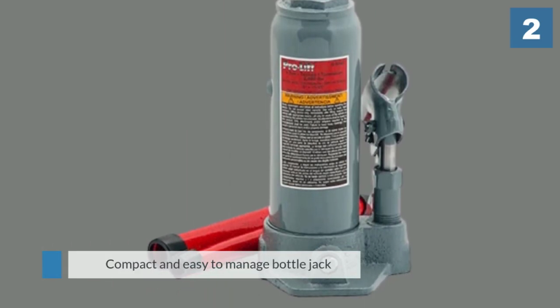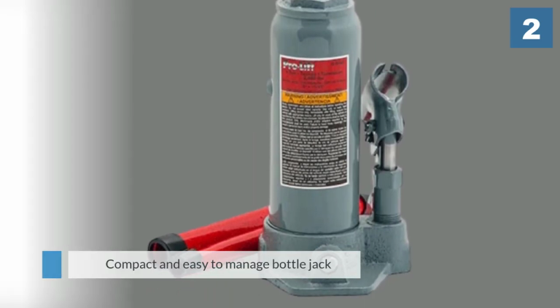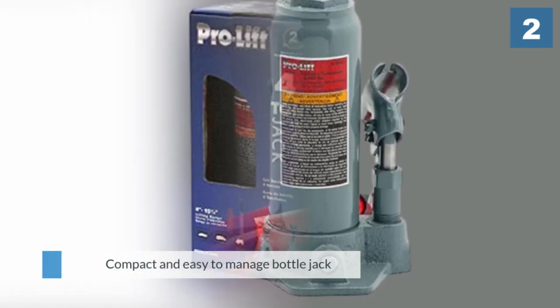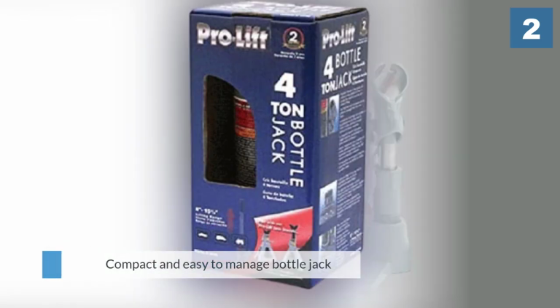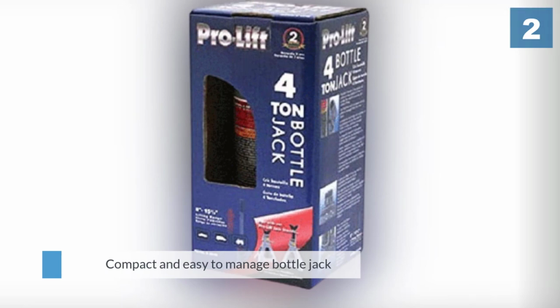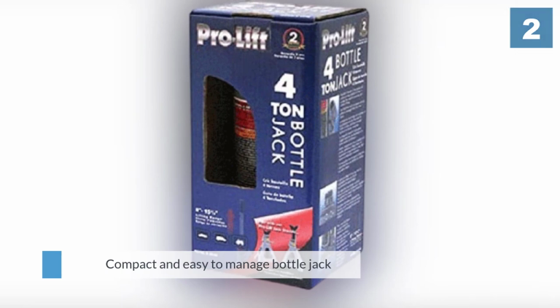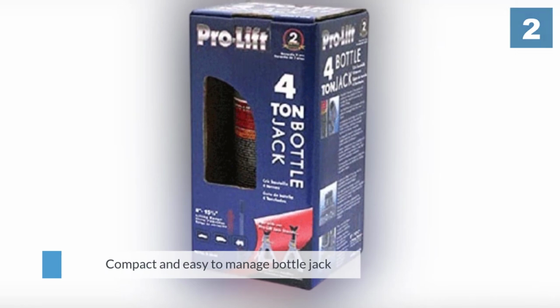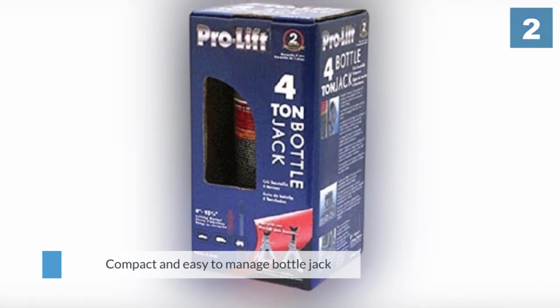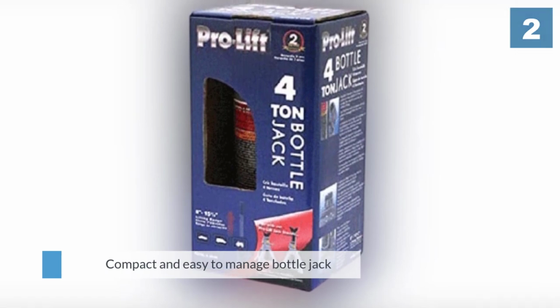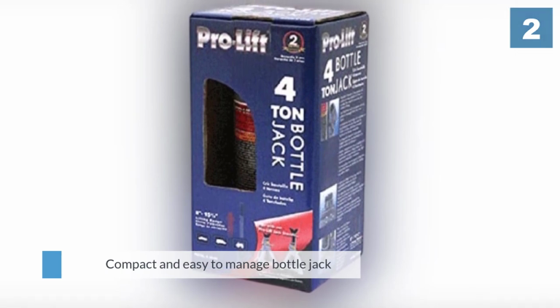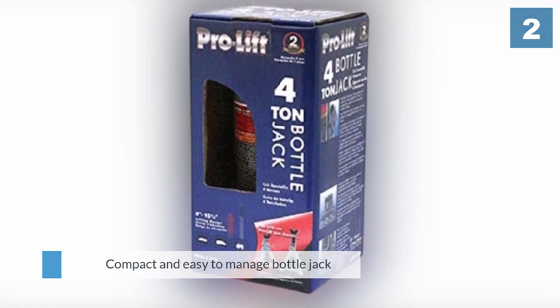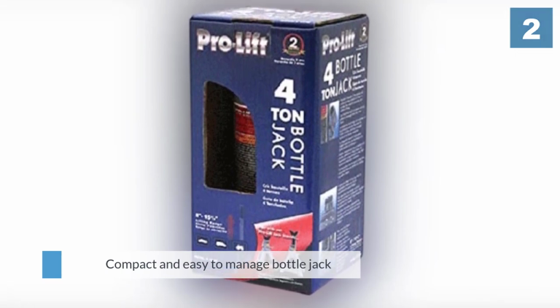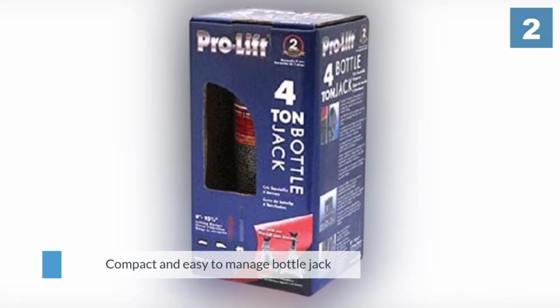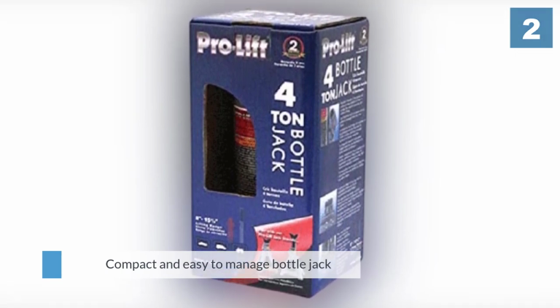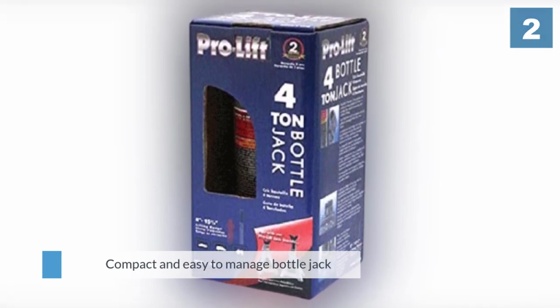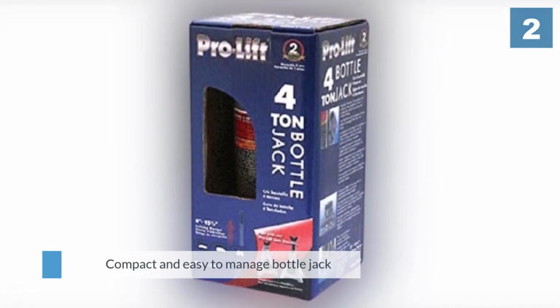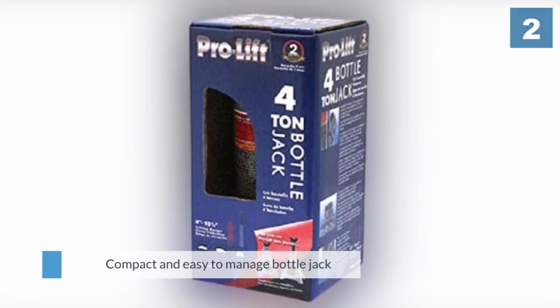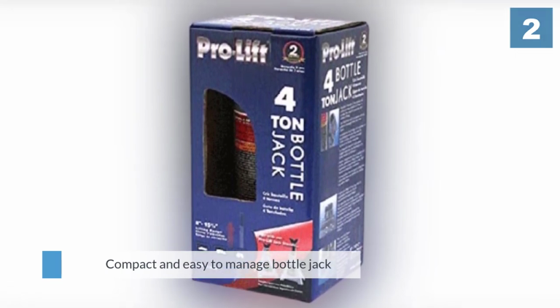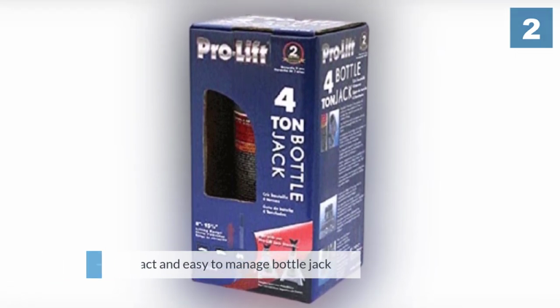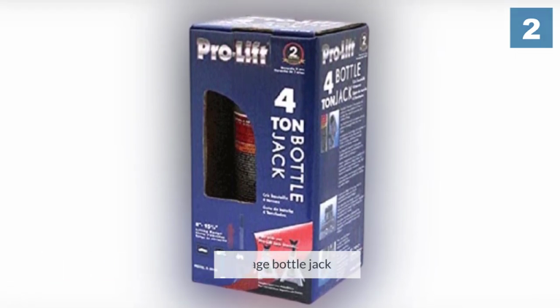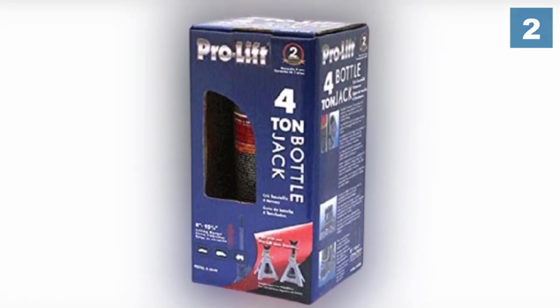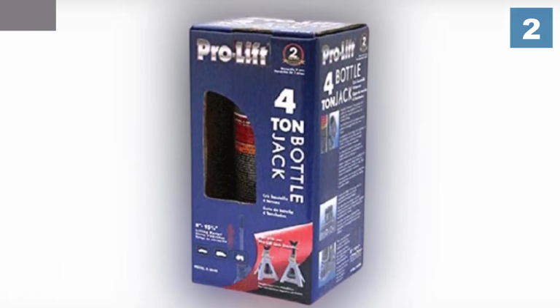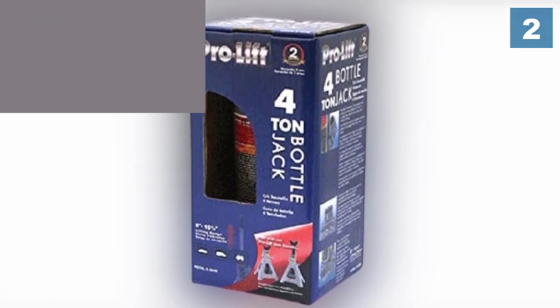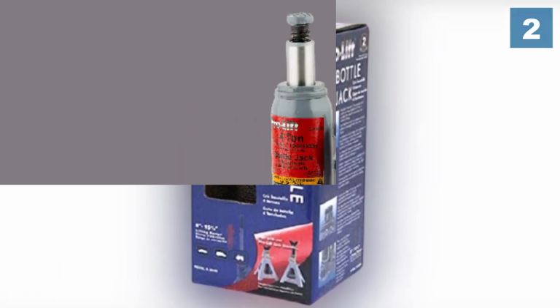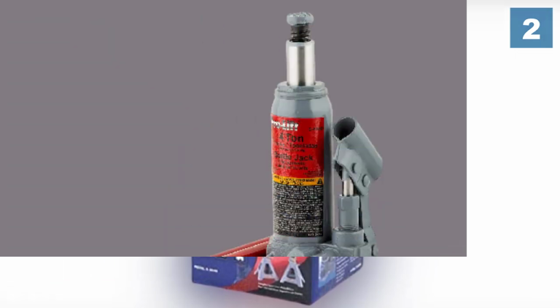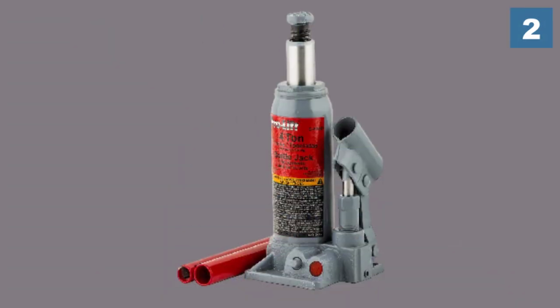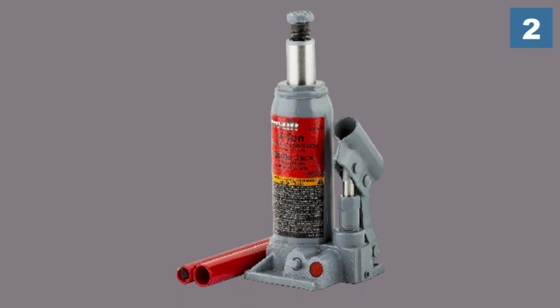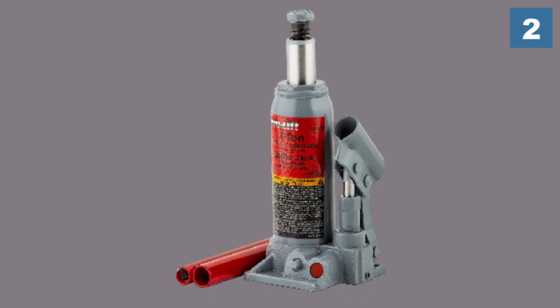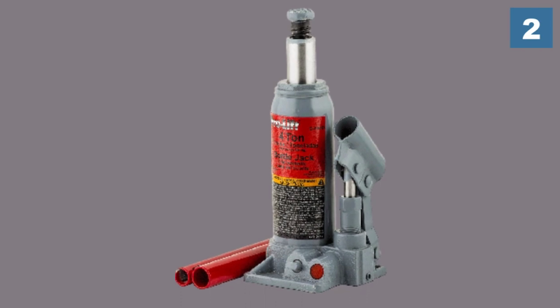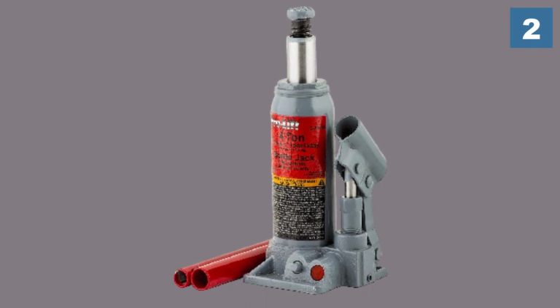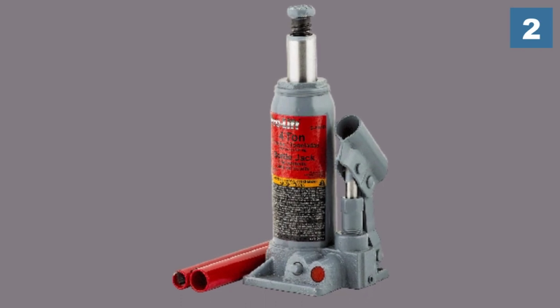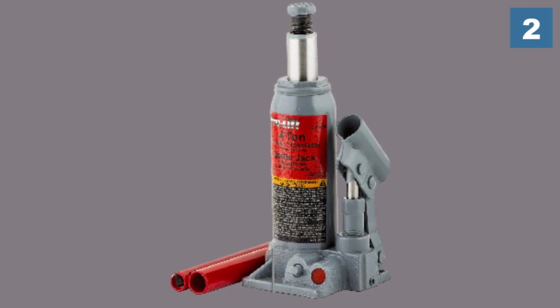Pro-Lift additionally heat treats critical stress areas on this jack to make it better performing, although its saddle might appear too small for some.